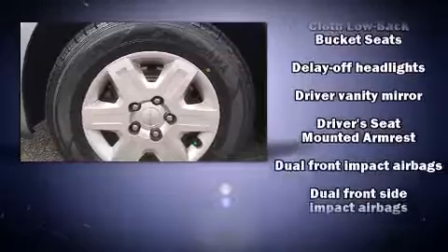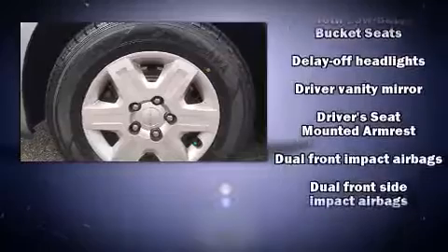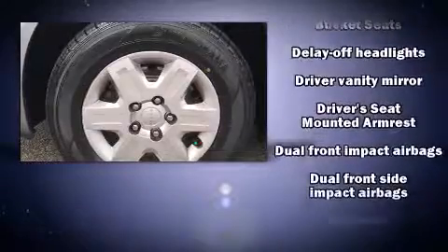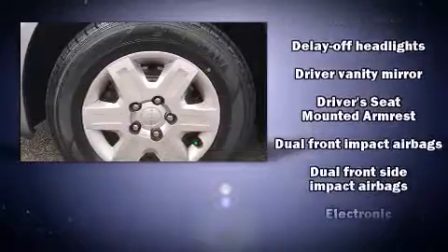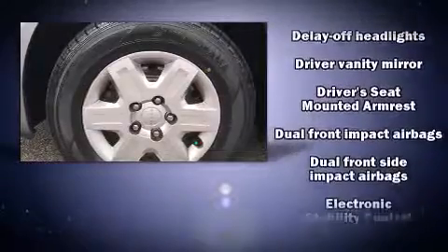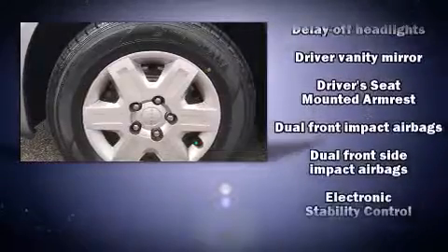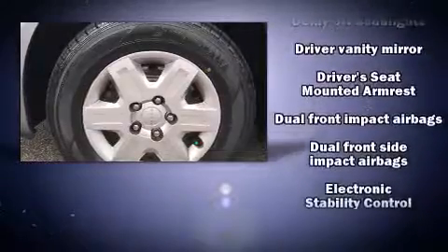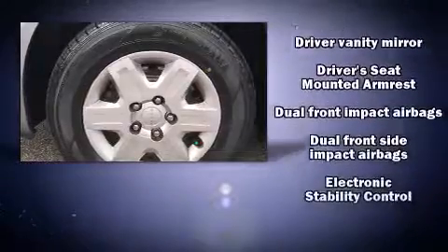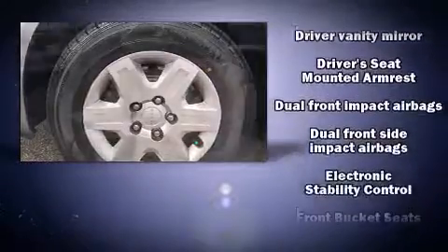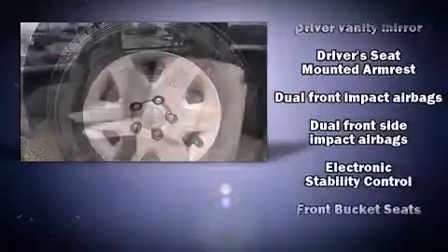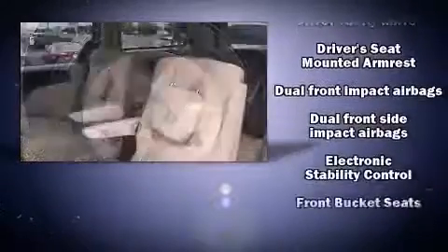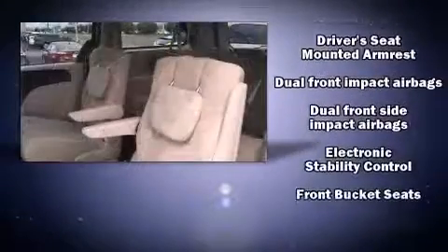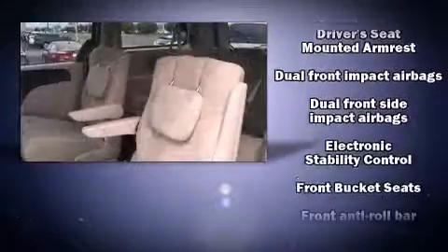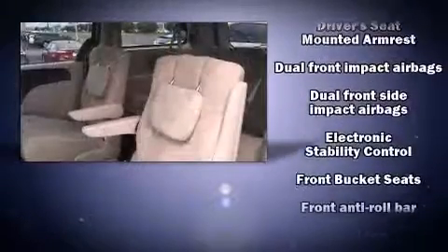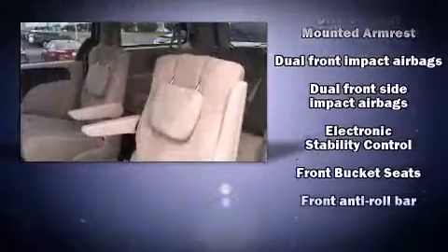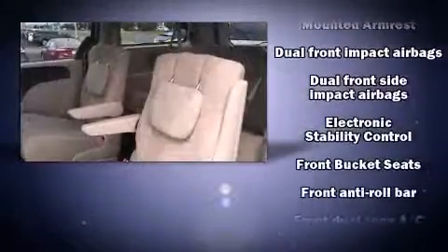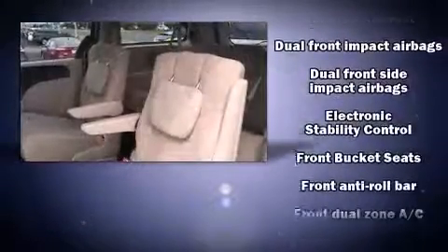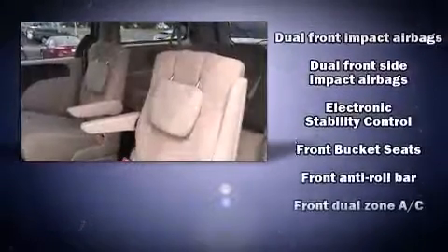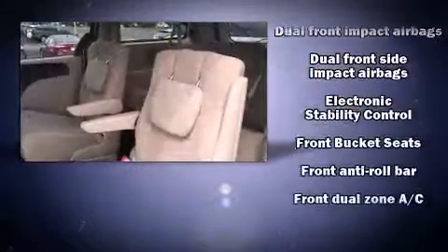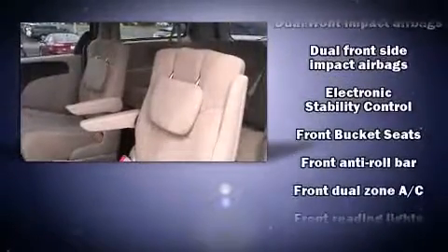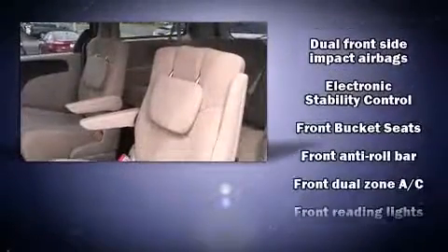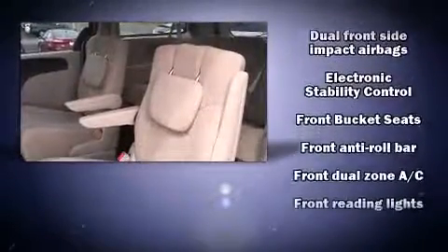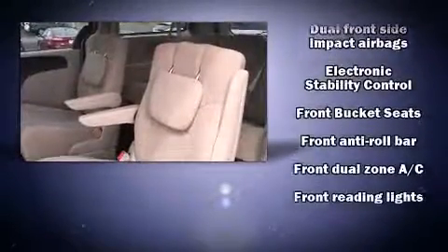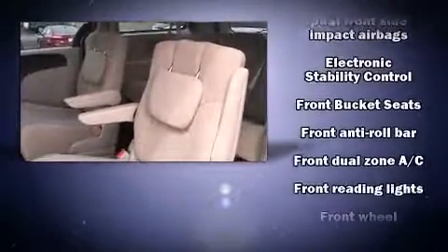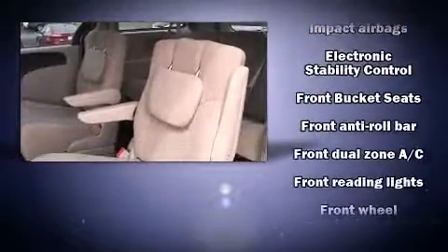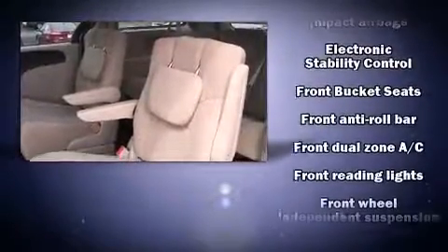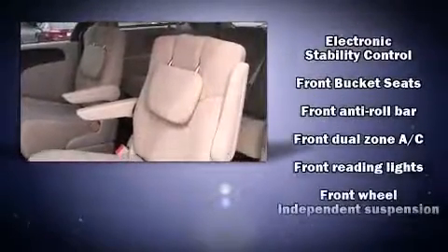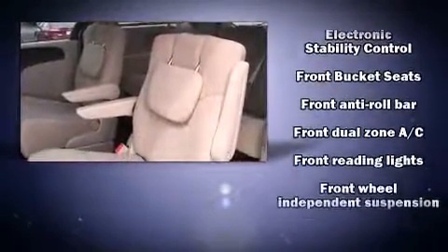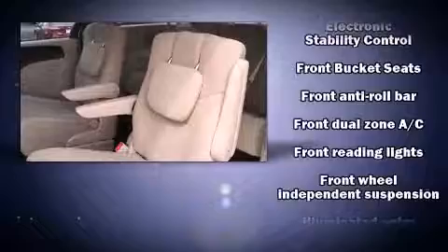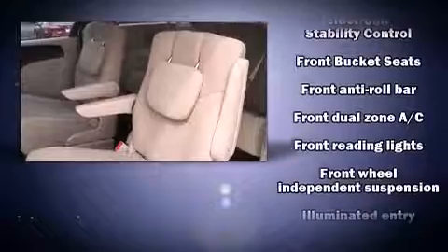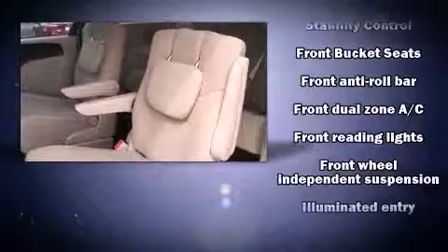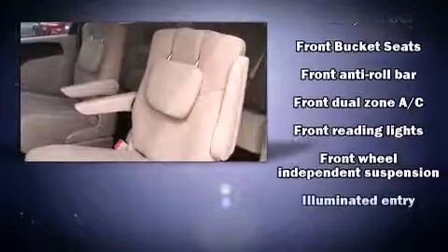Additional safety features include anti-whiplash front head restraints, a panic alarm, and four-wheel disc brakes with ABS.